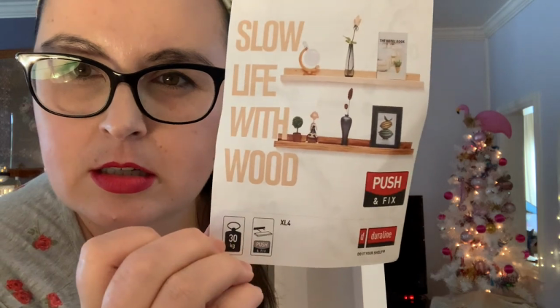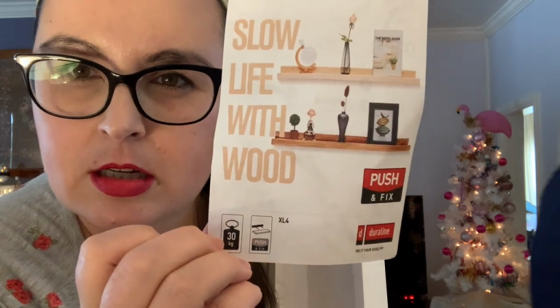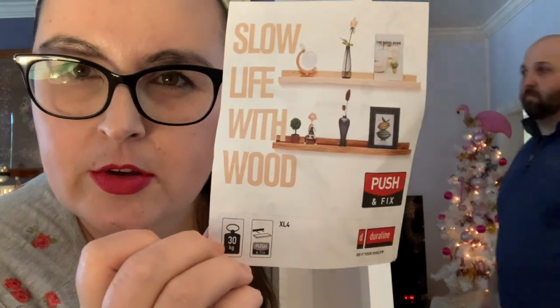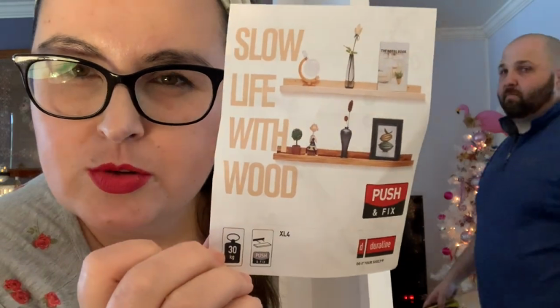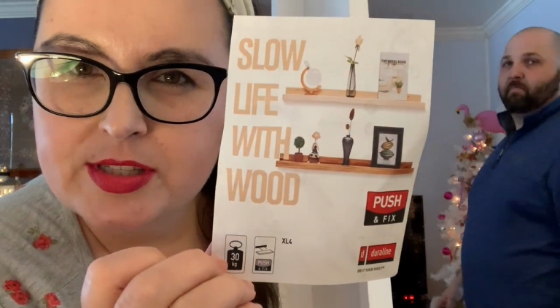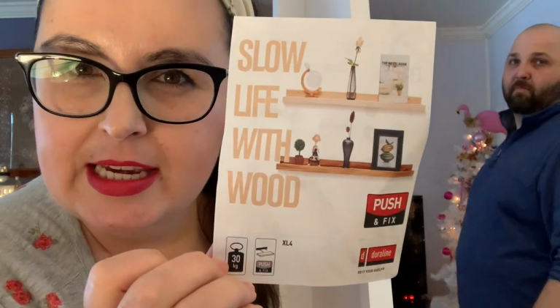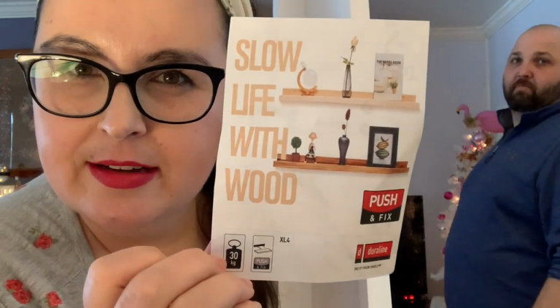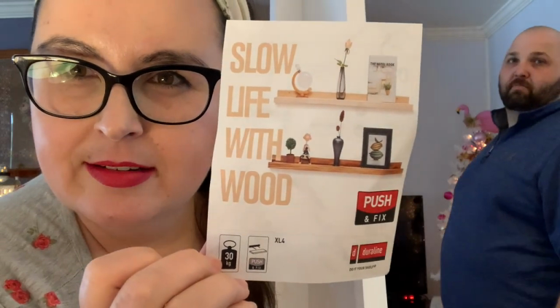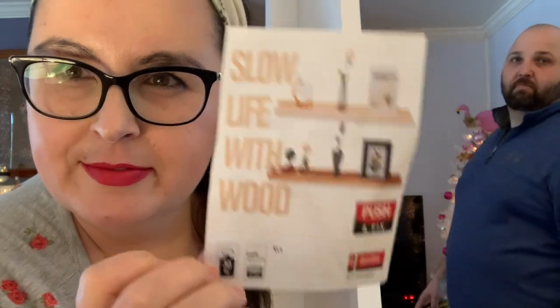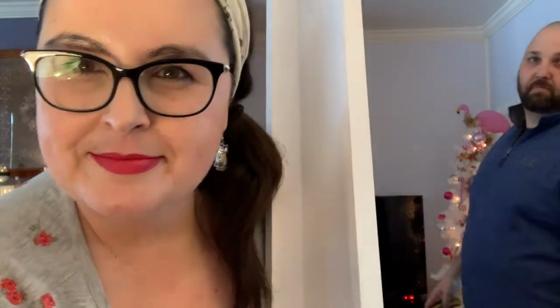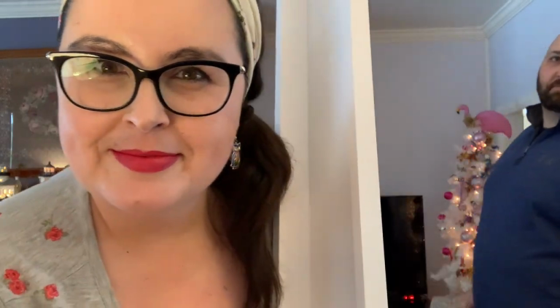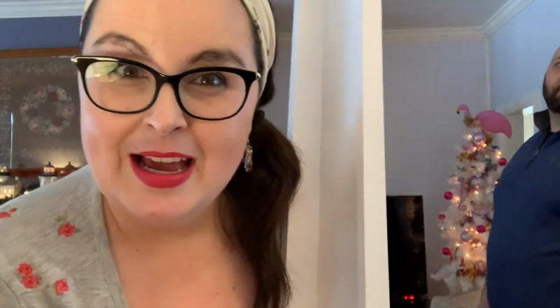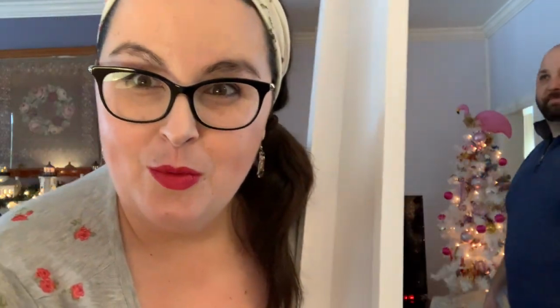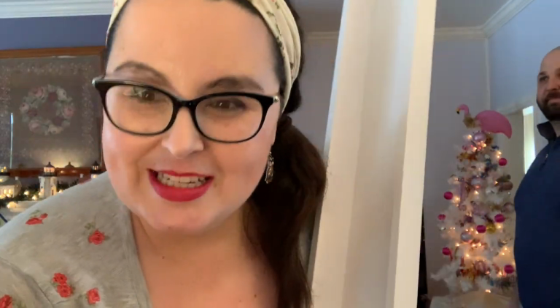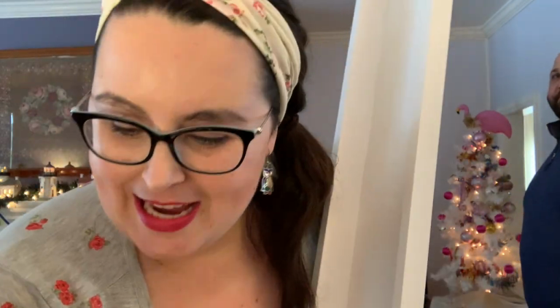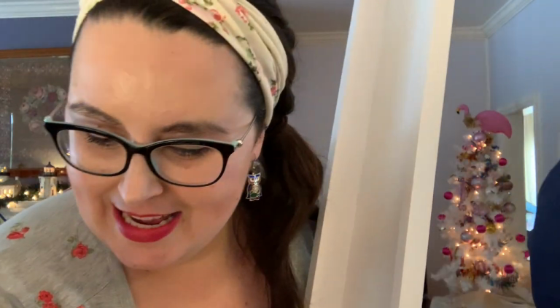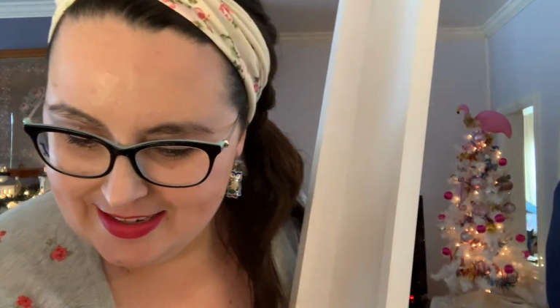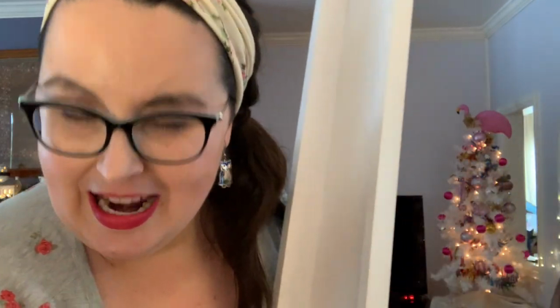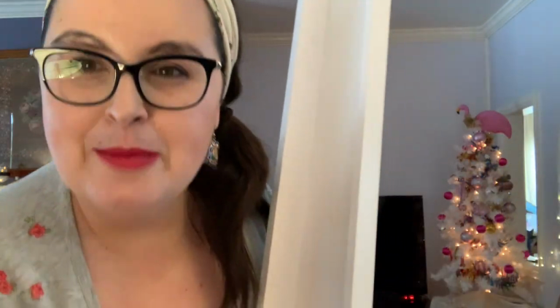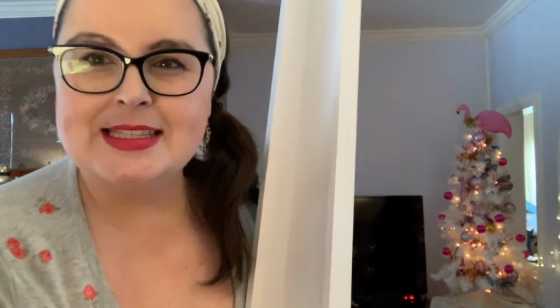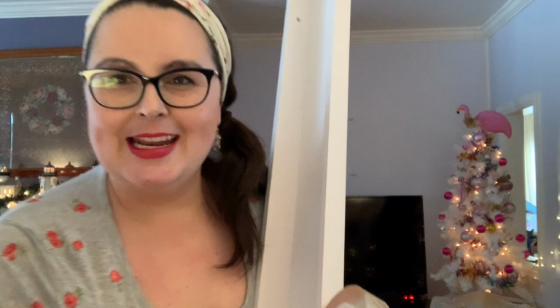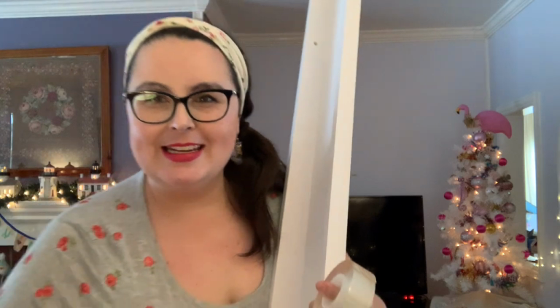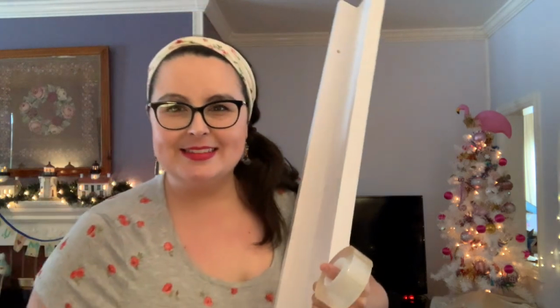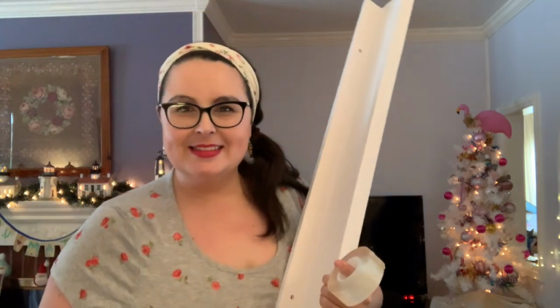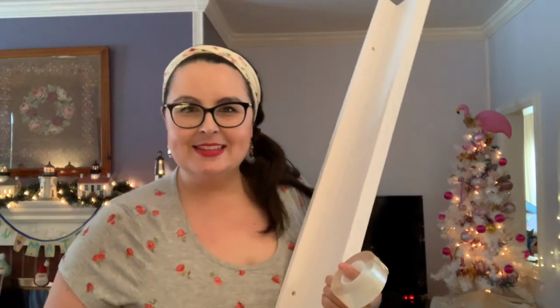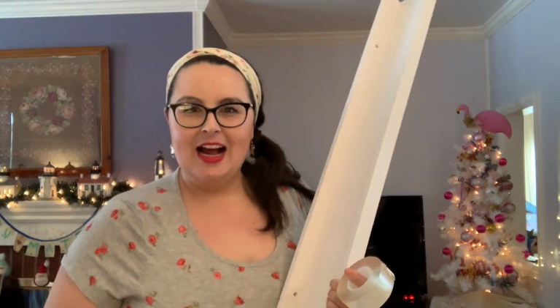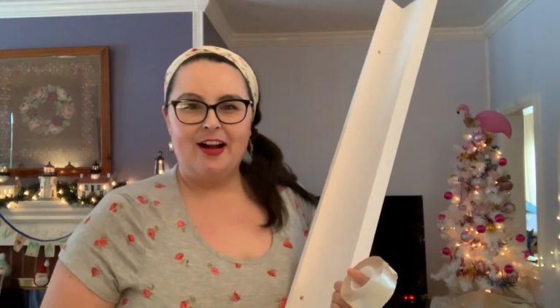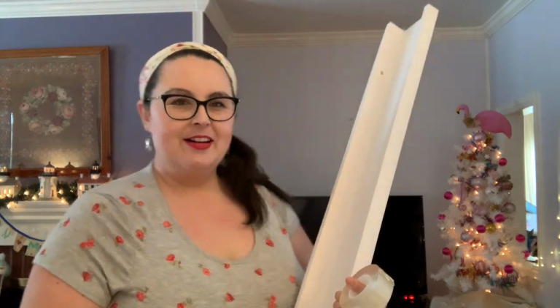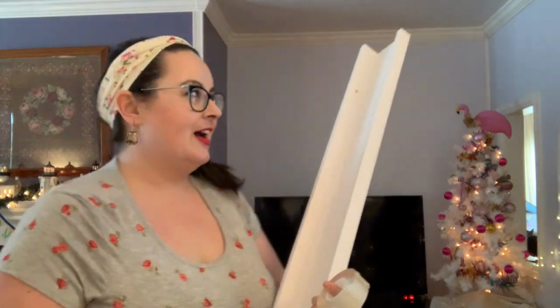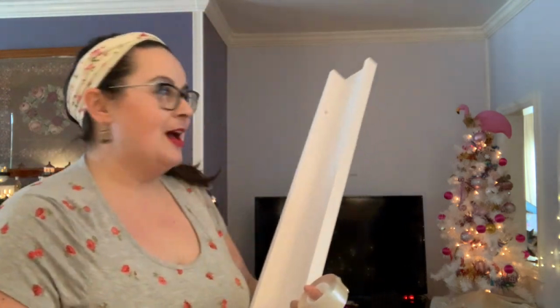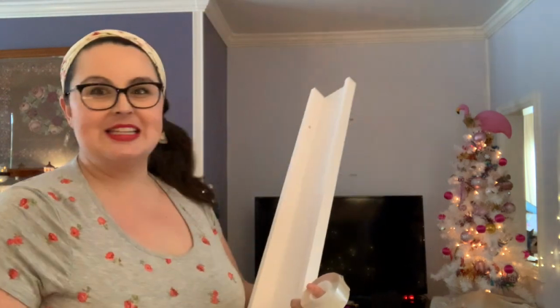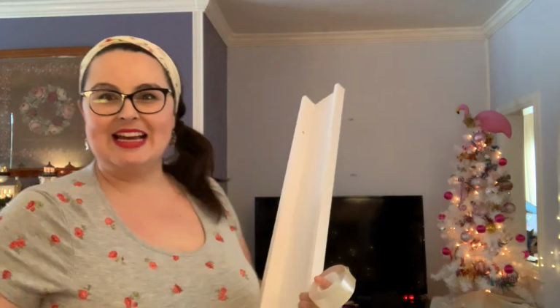So we'll see. We're excited. I'm excited.